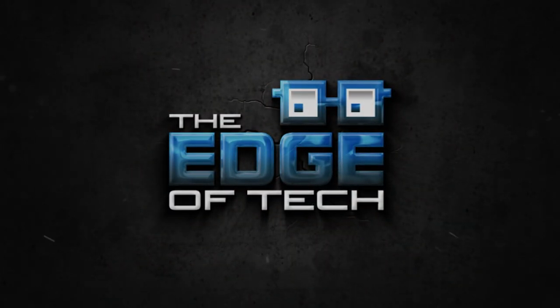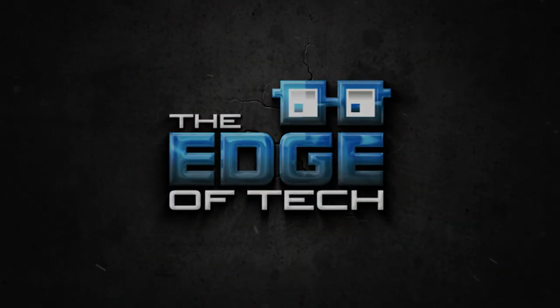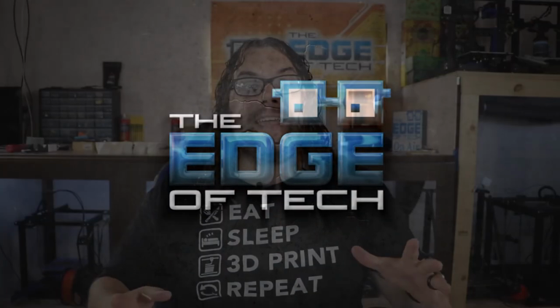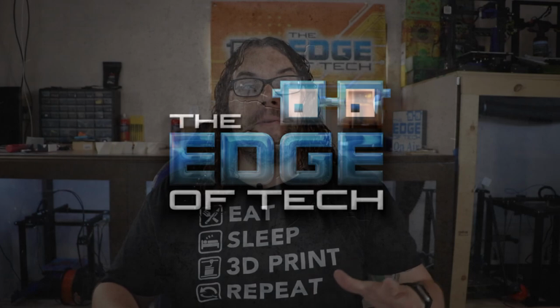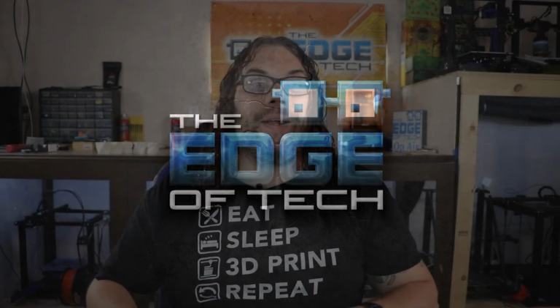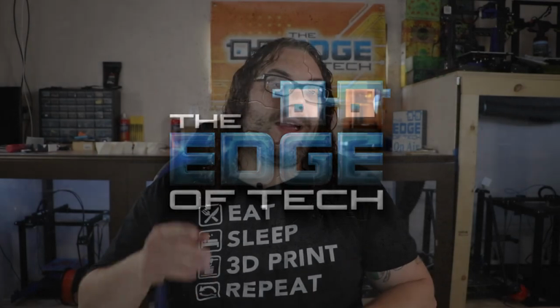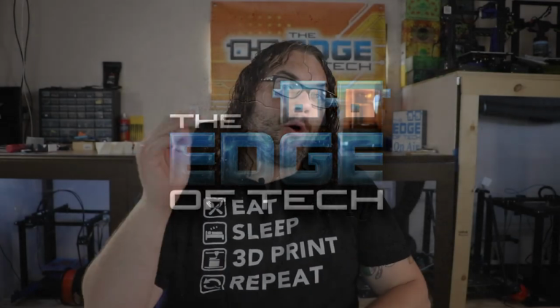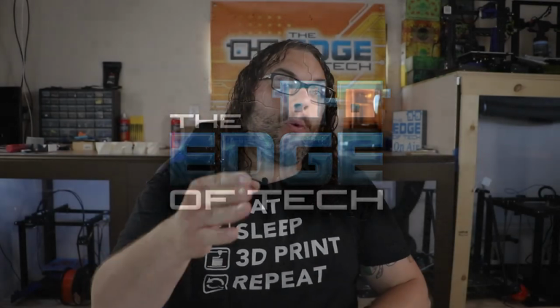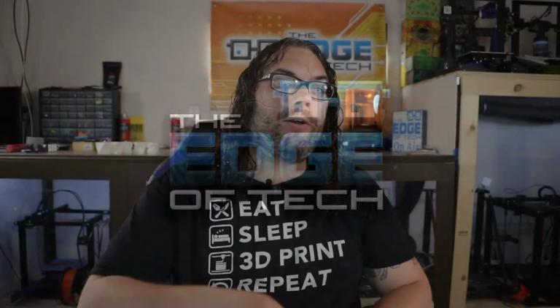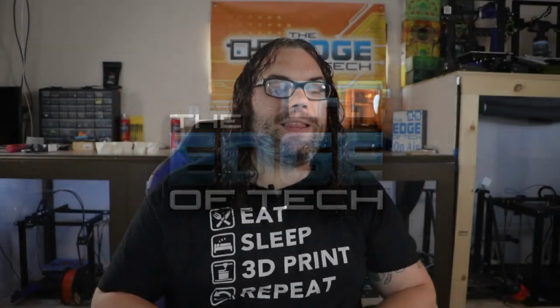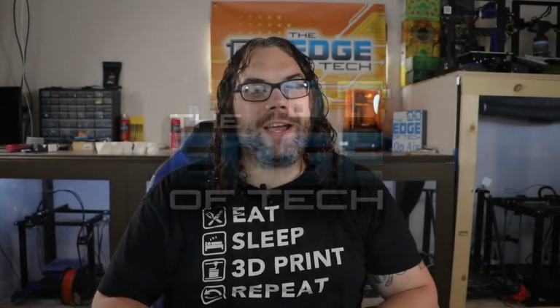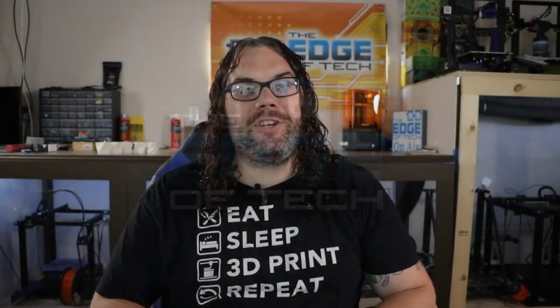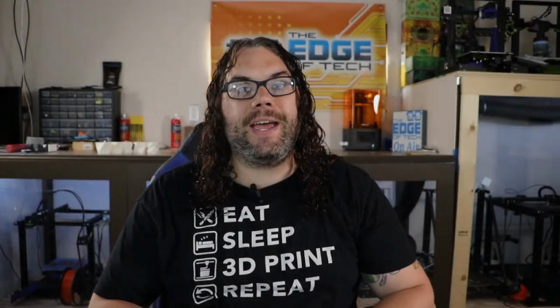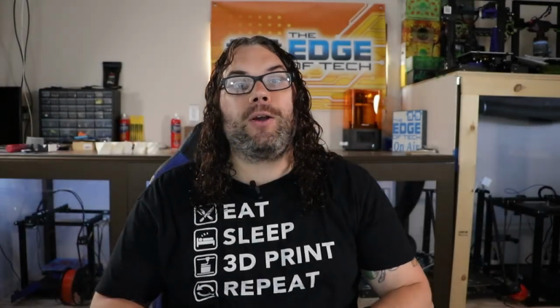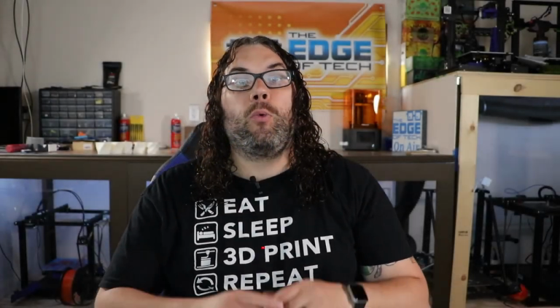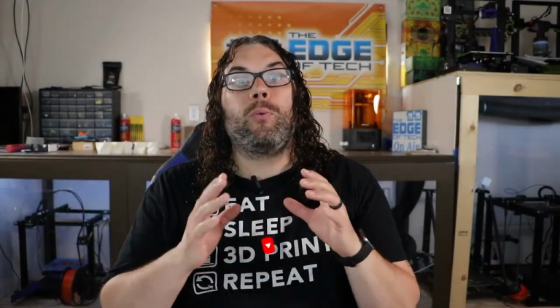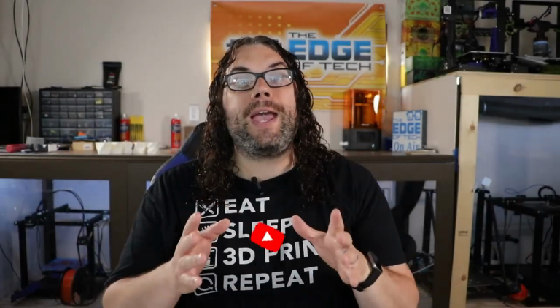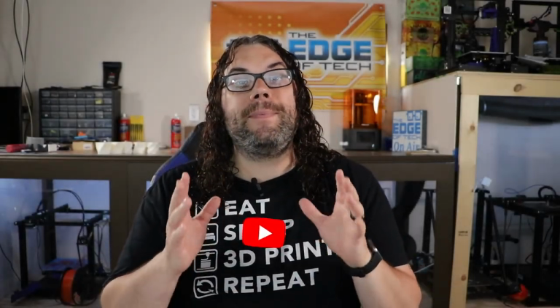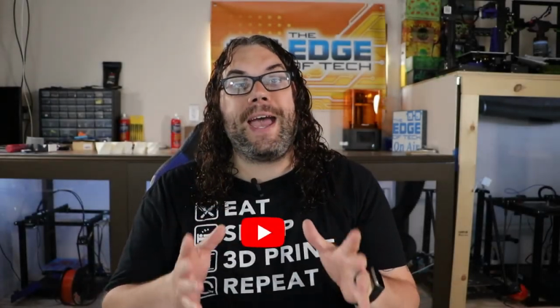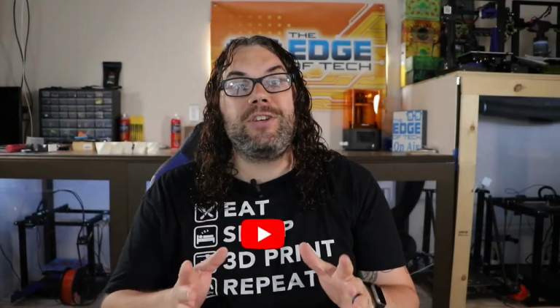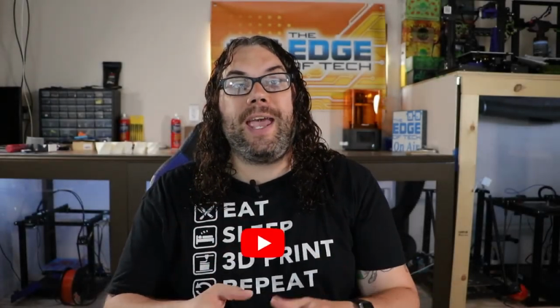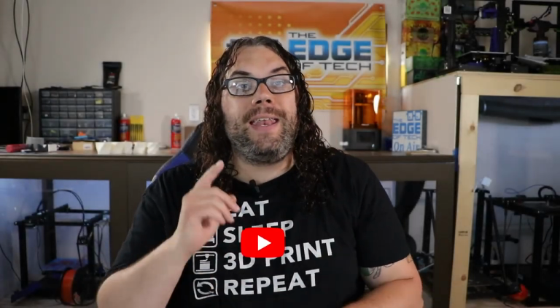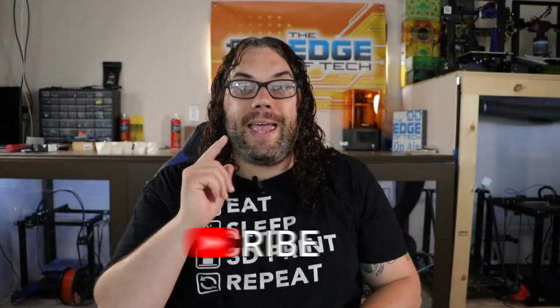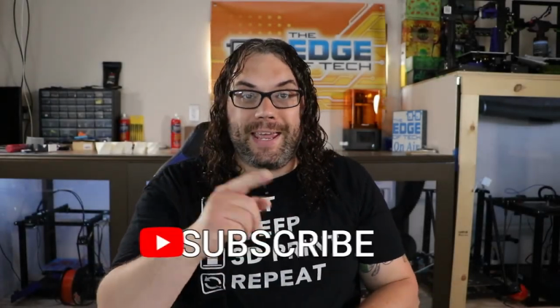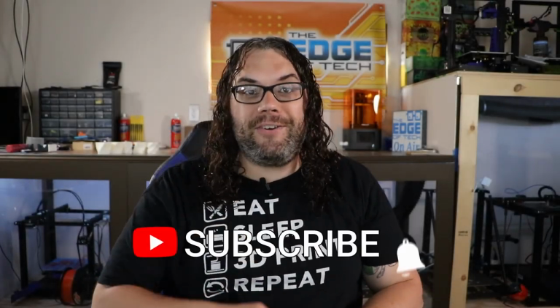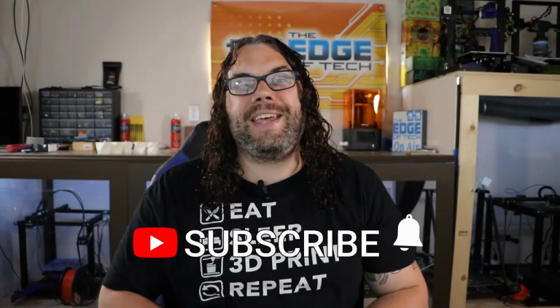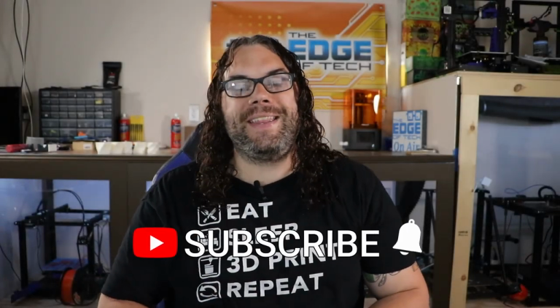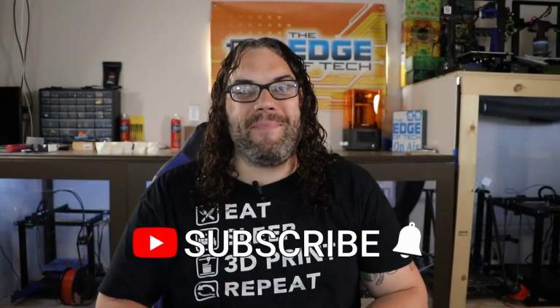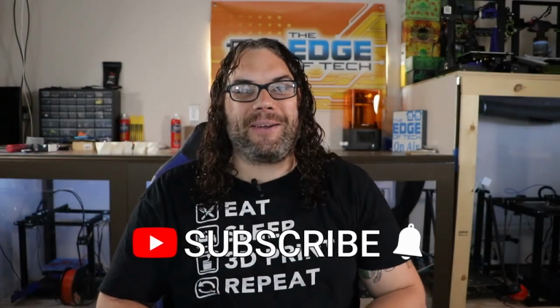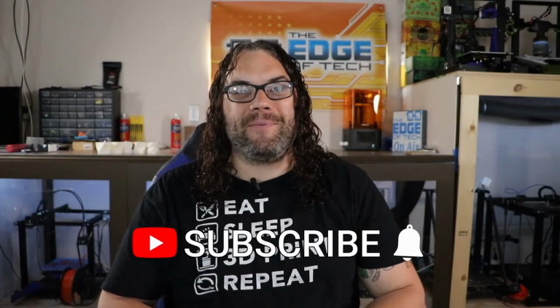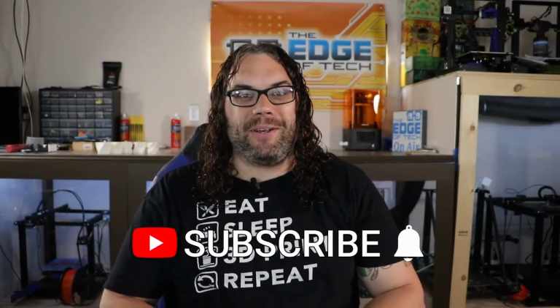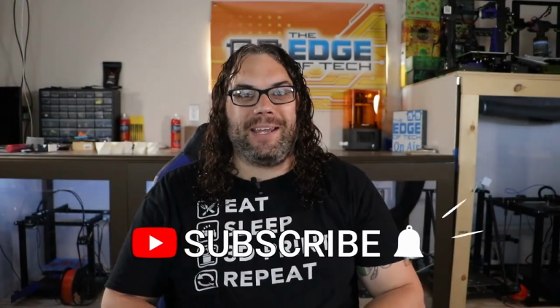Hey everybody, welcome to the Edge of Tech where we aim to educate and entertain the maker community.